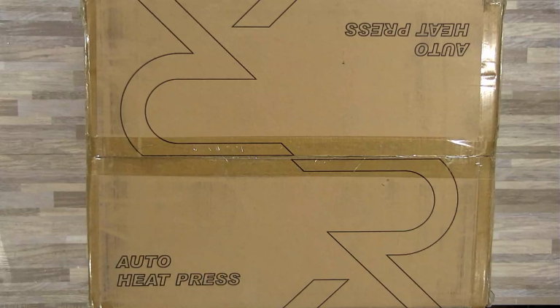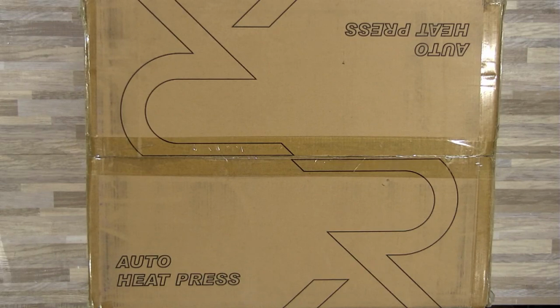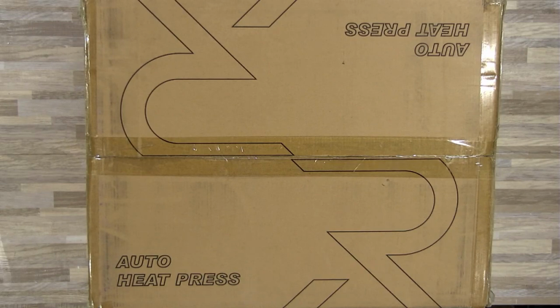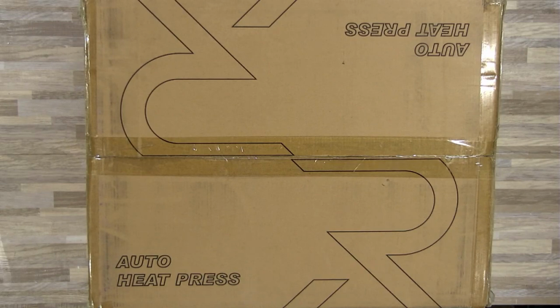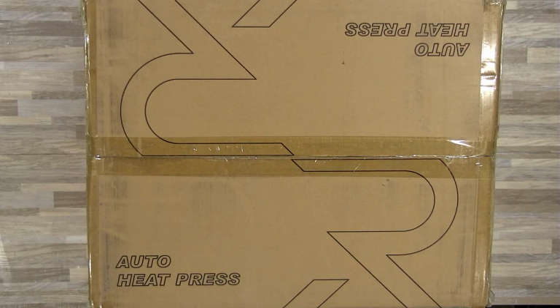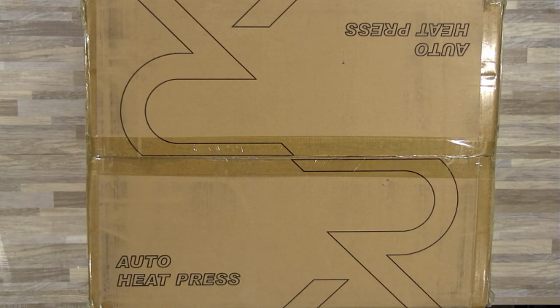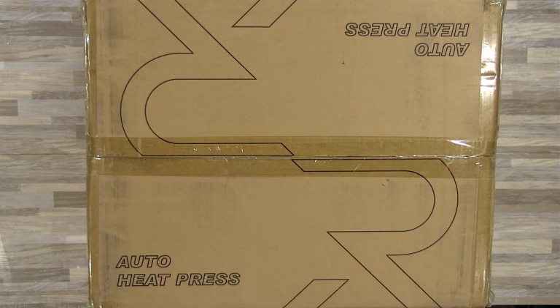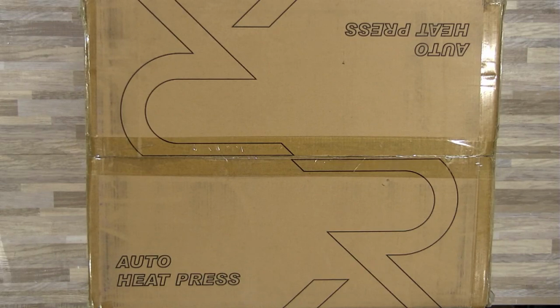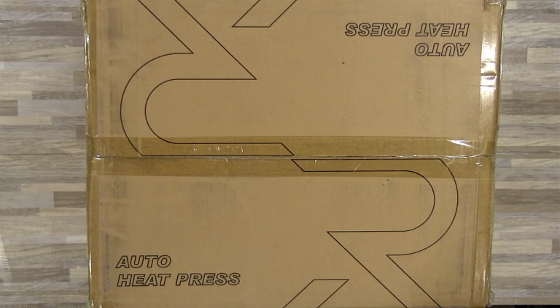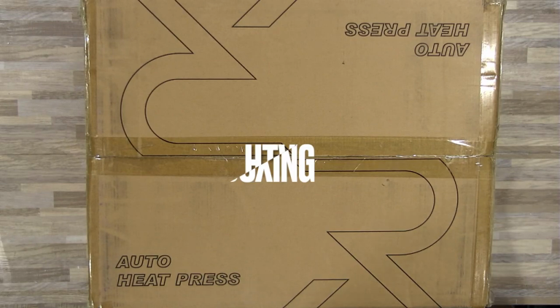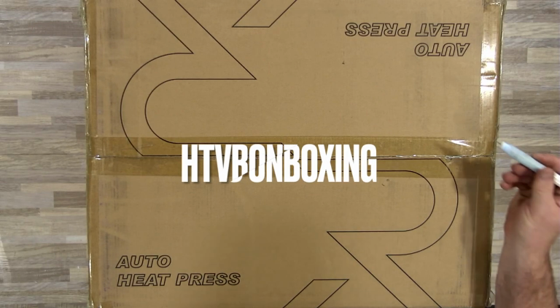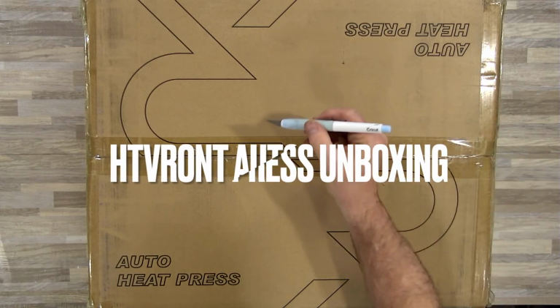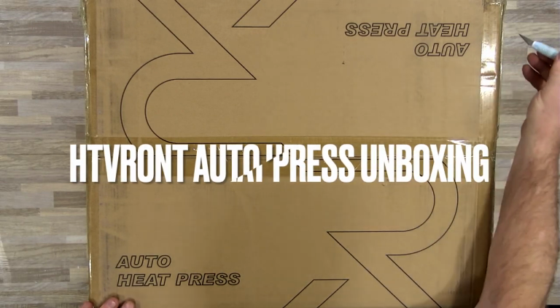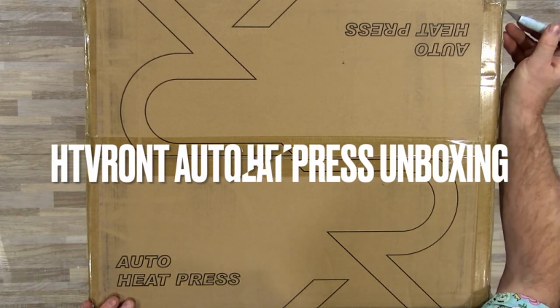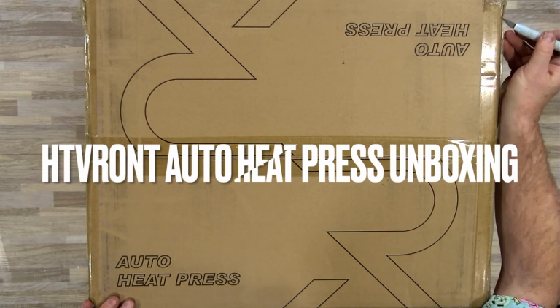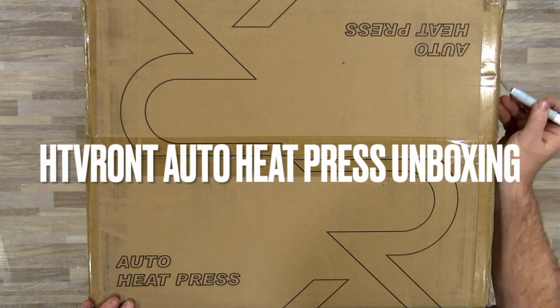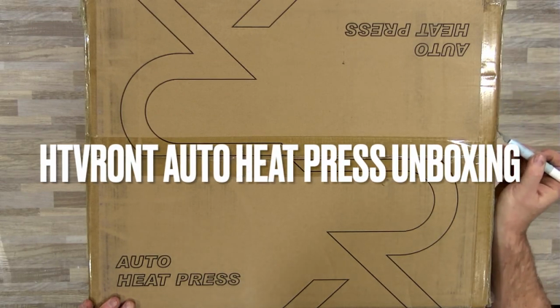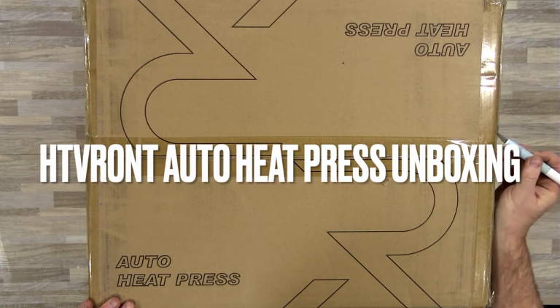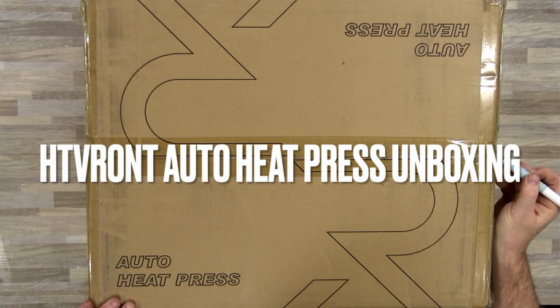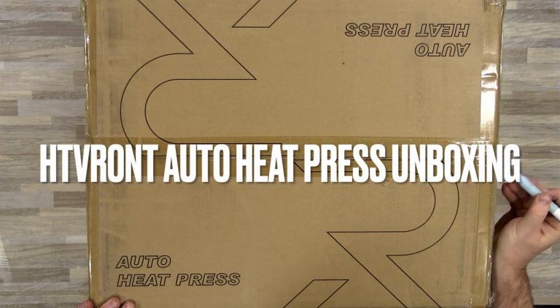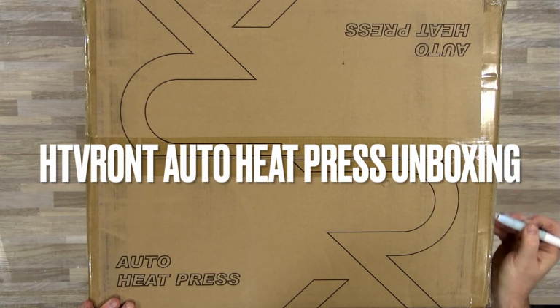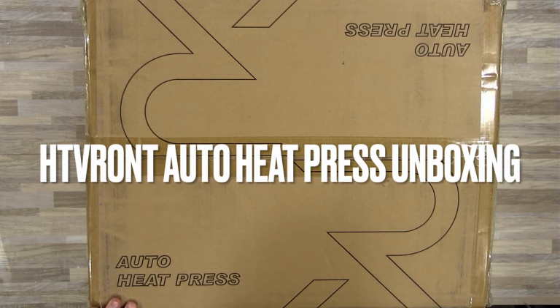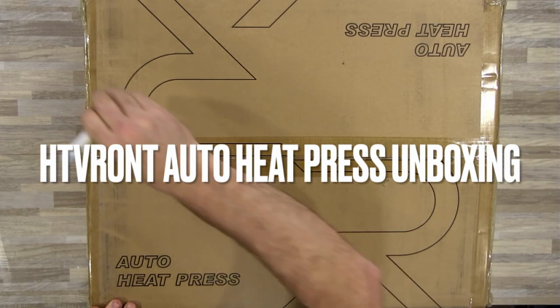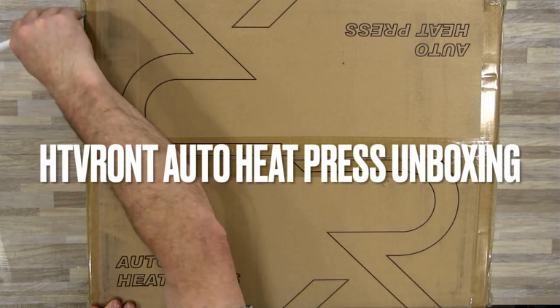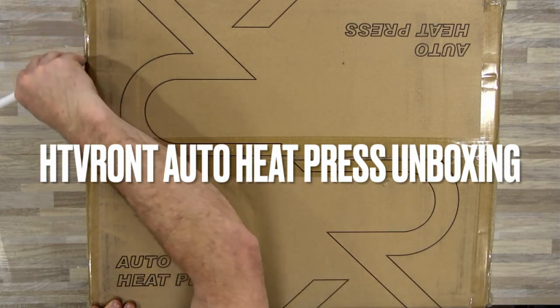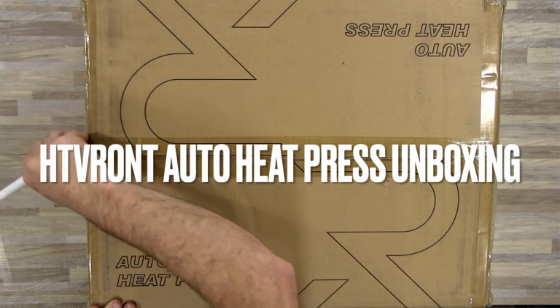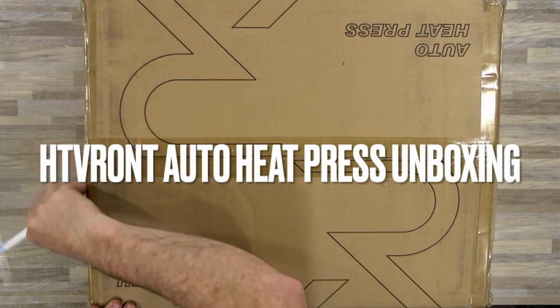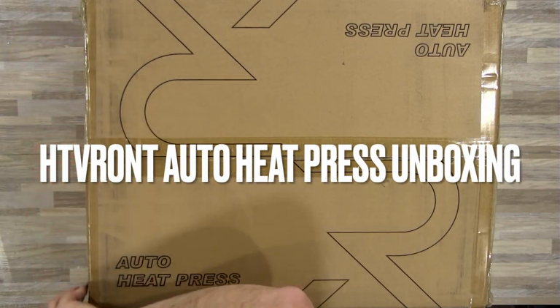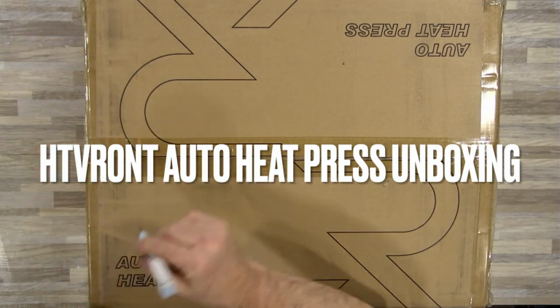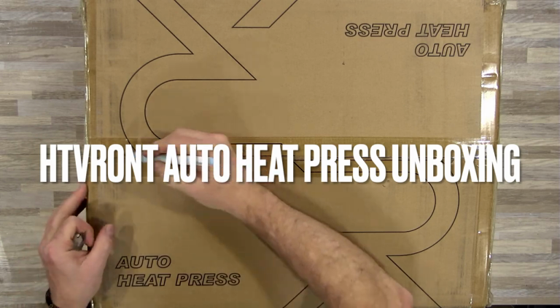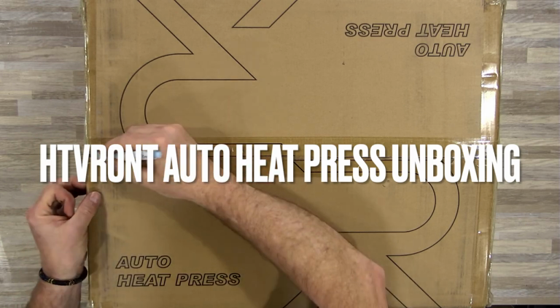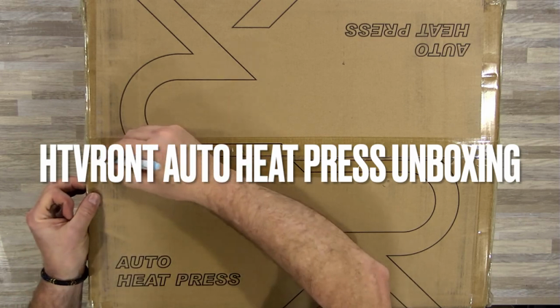Hello everybody, it's Sean with Ken's Creation and this is the HTV Ront Auto Heat Press Unboxing.